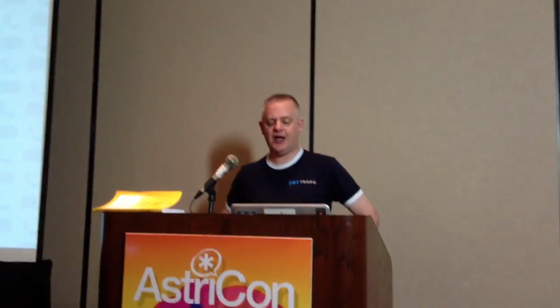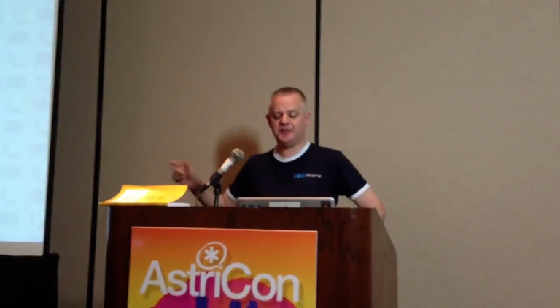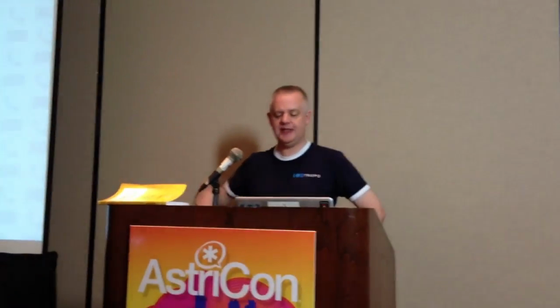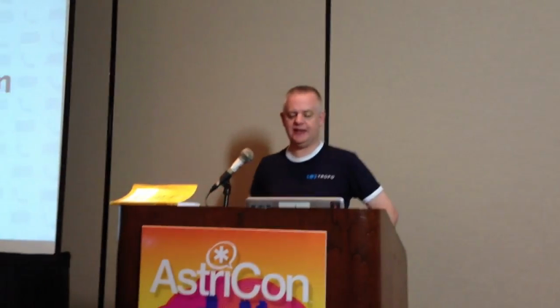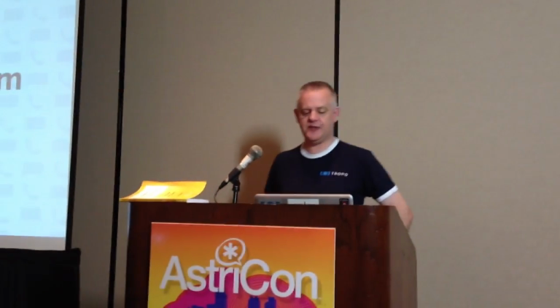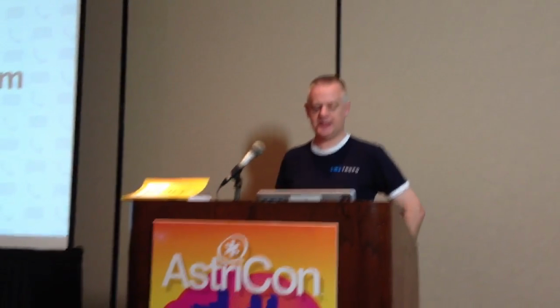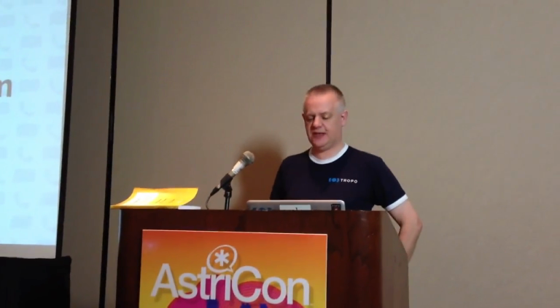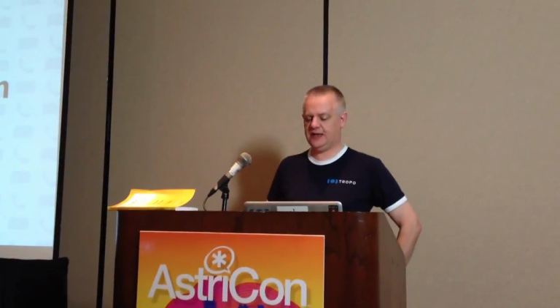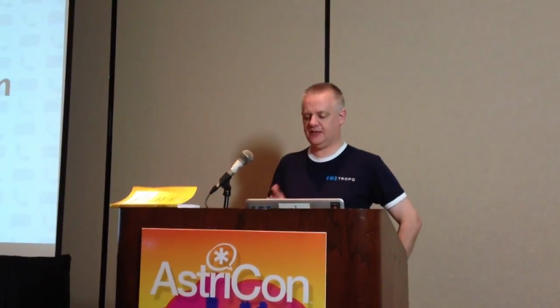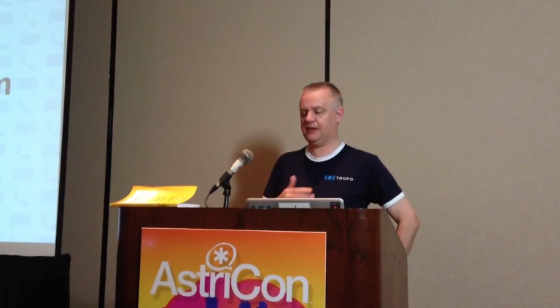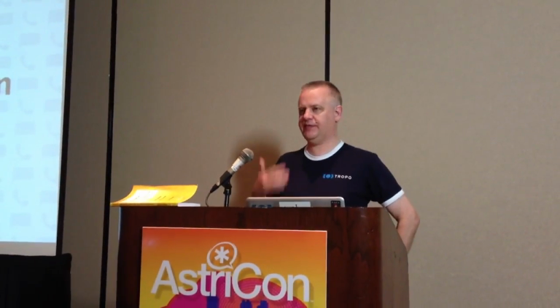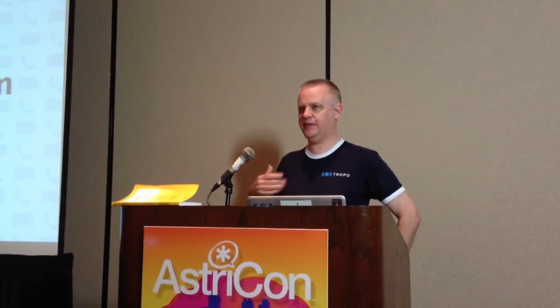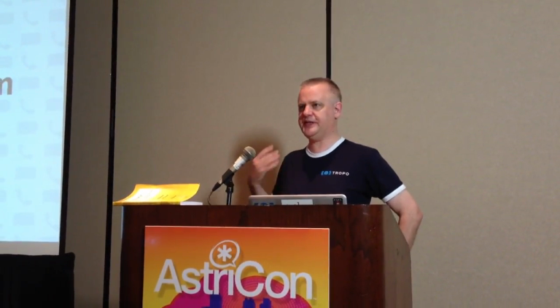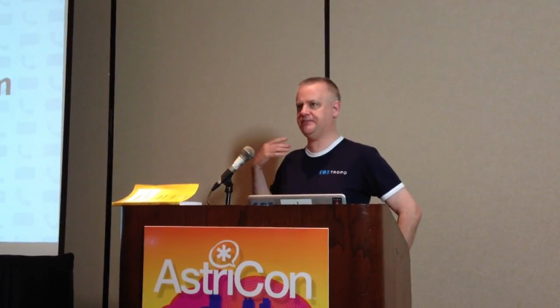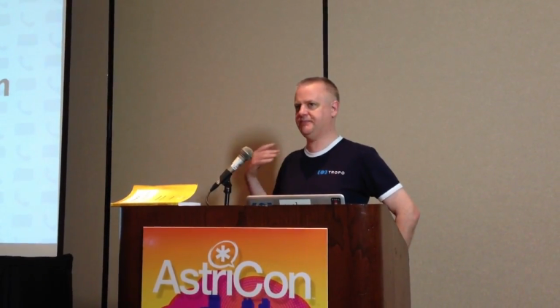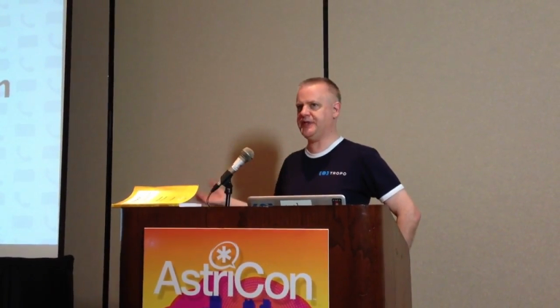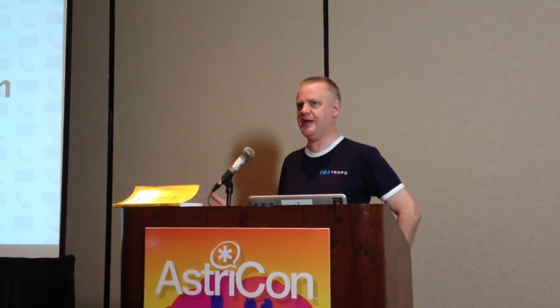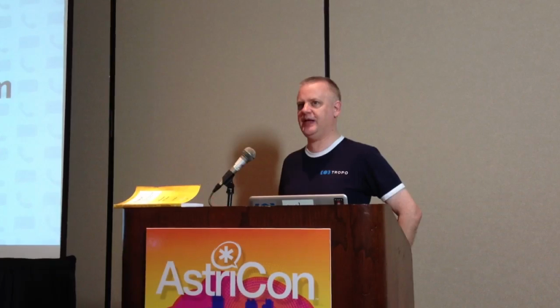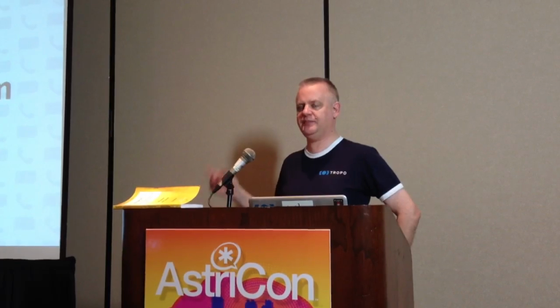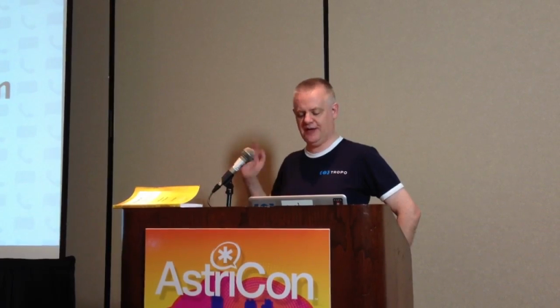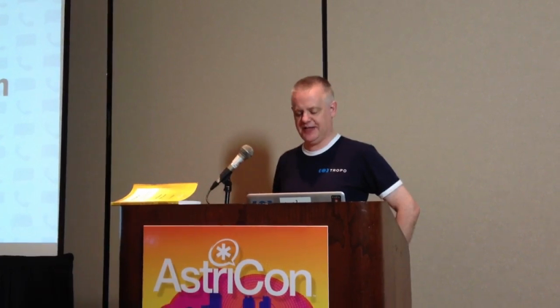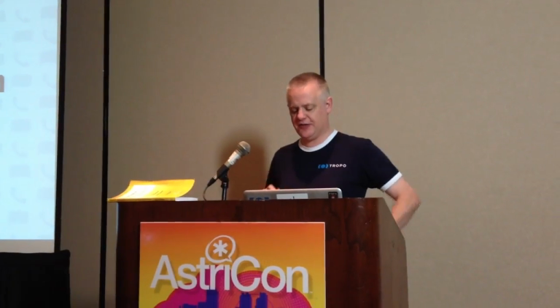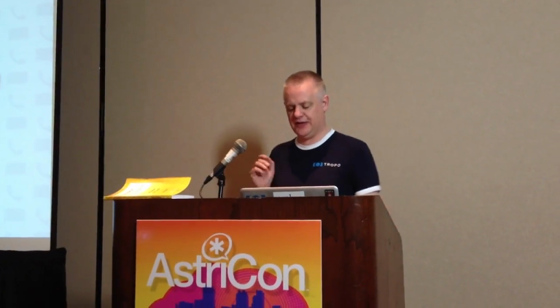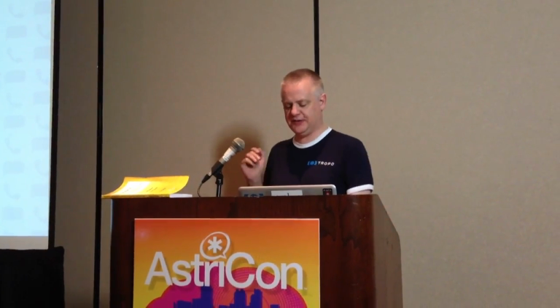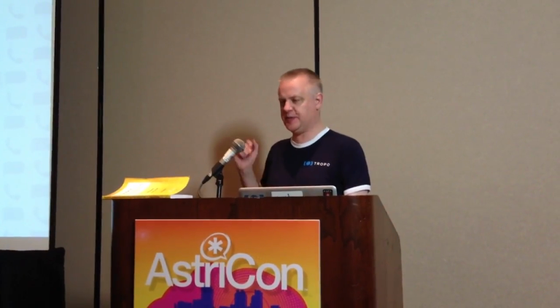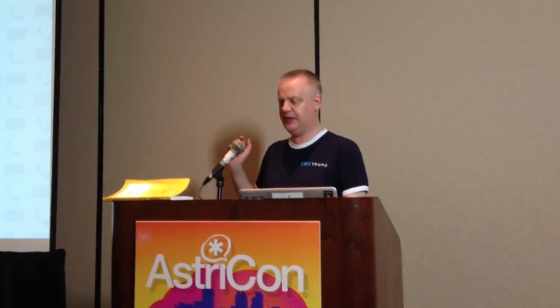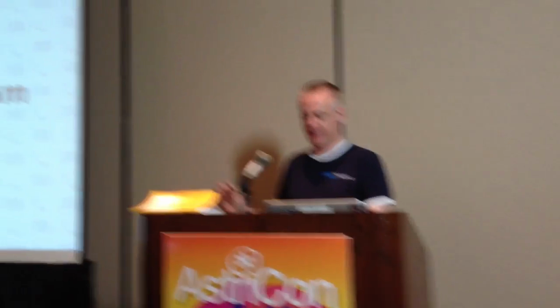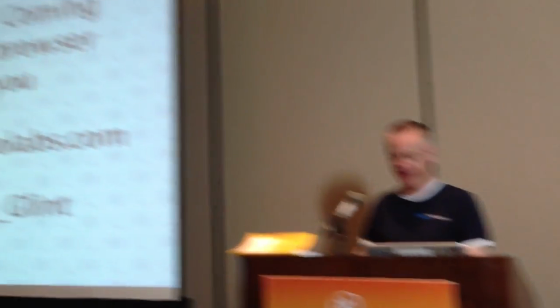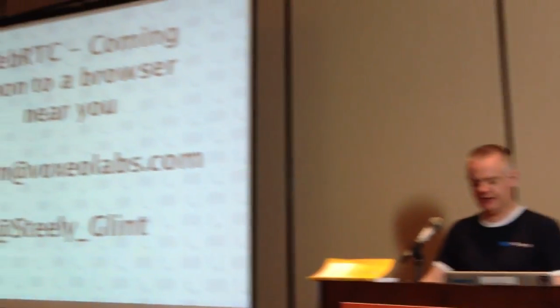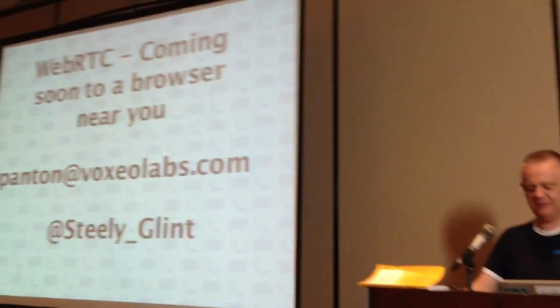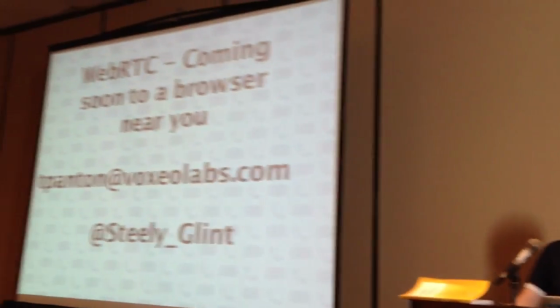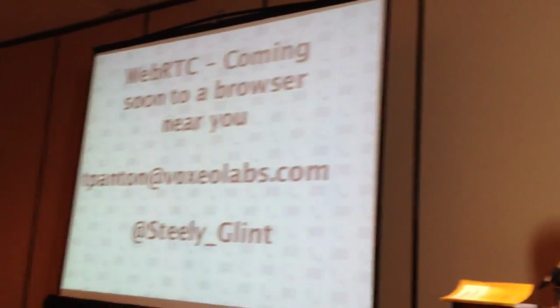I'm Steely Glint on Twitter, feel free to tweet at me. I'm going to have to dash off after this but I will be around later.